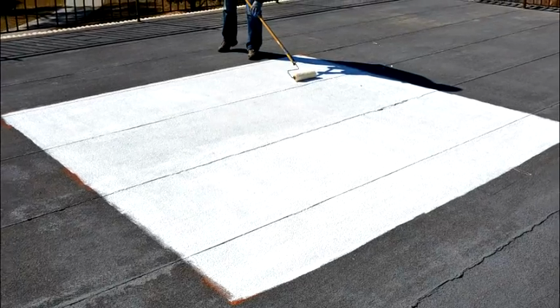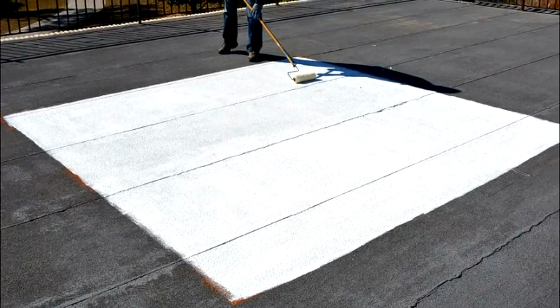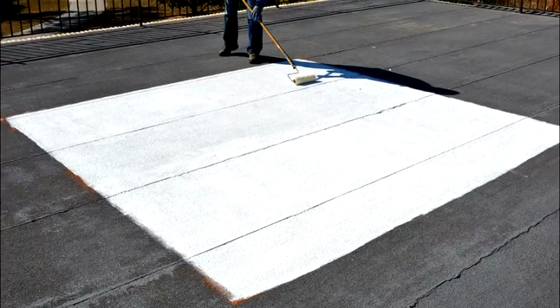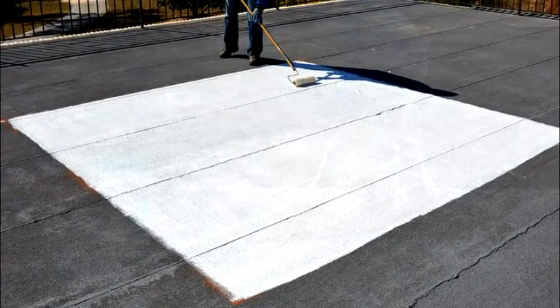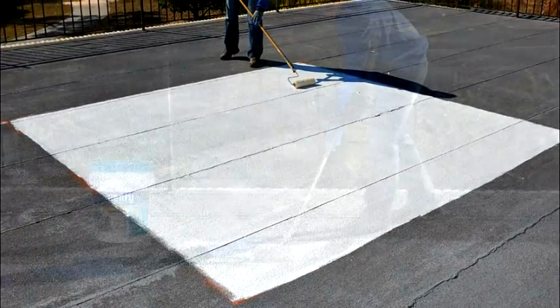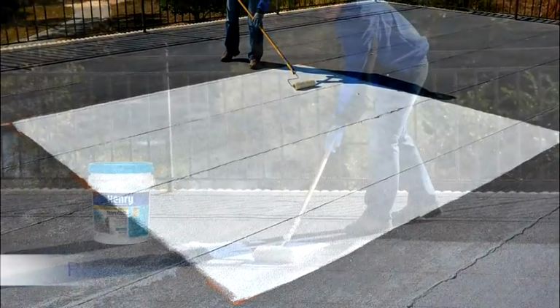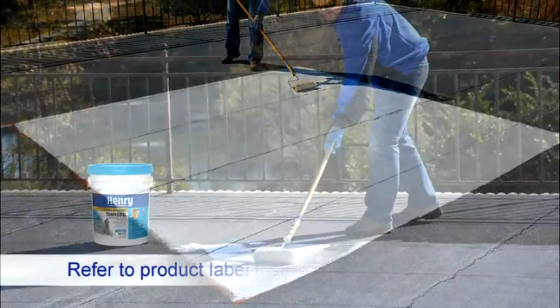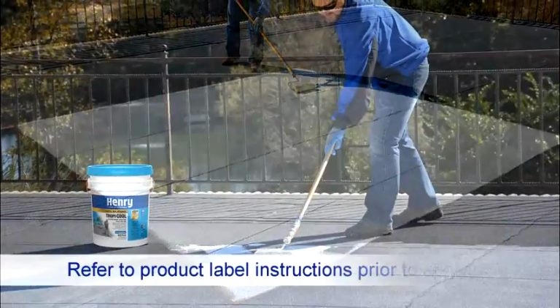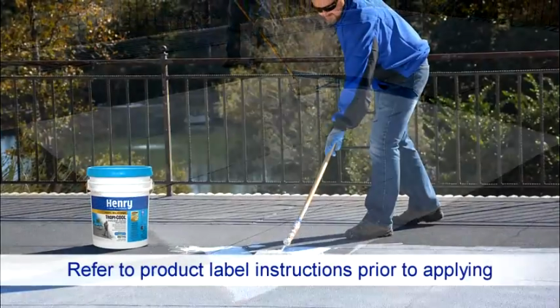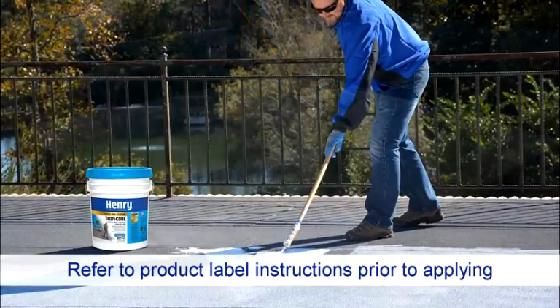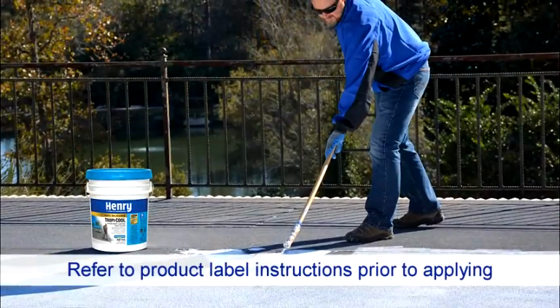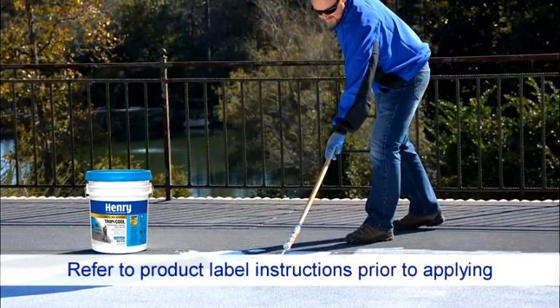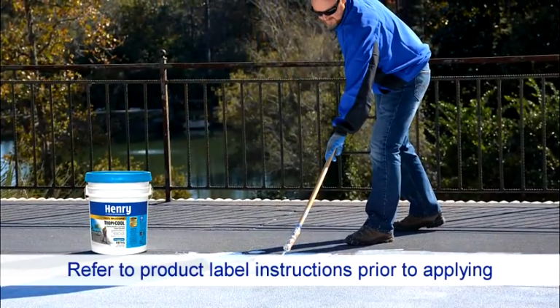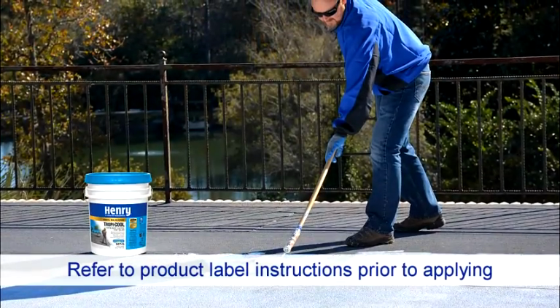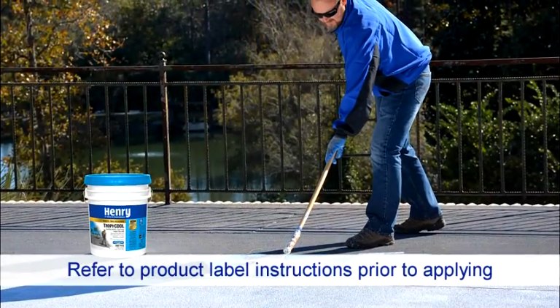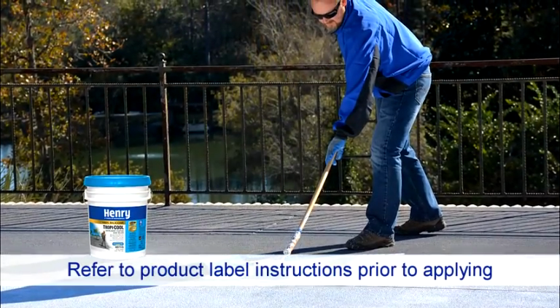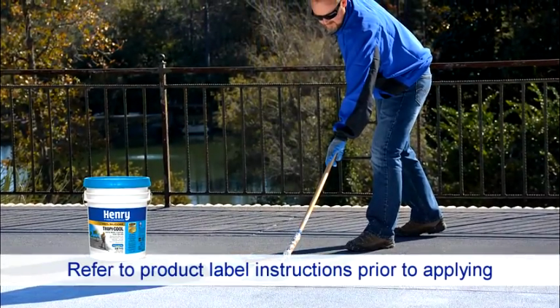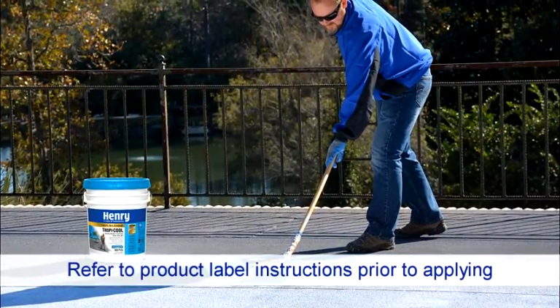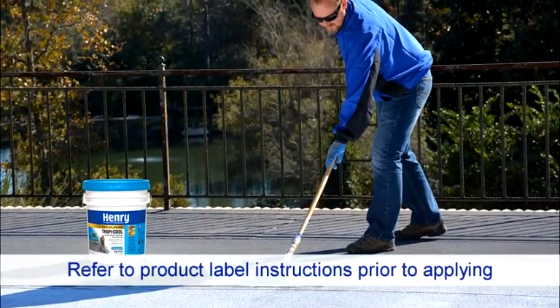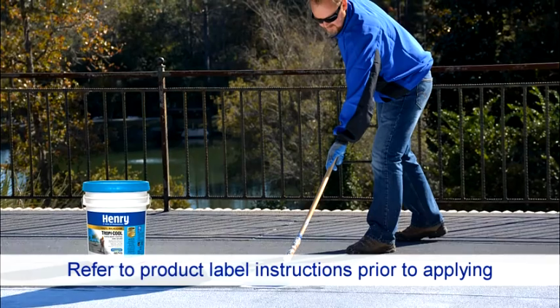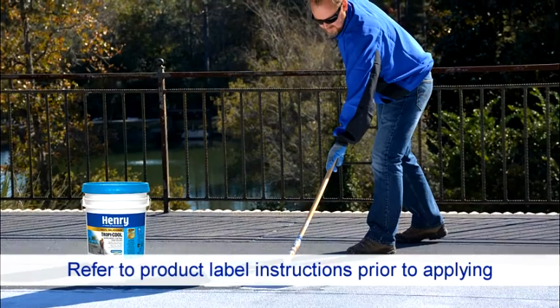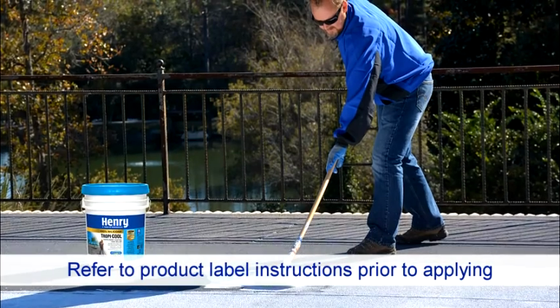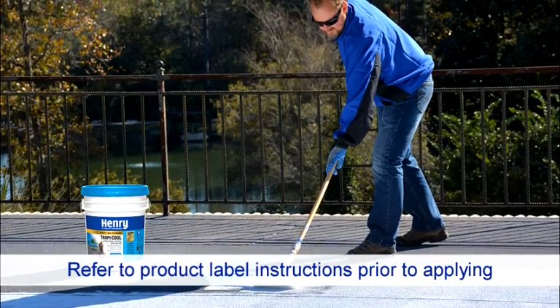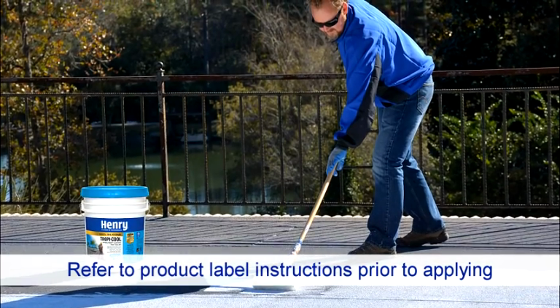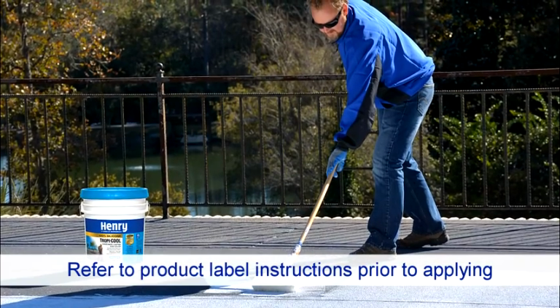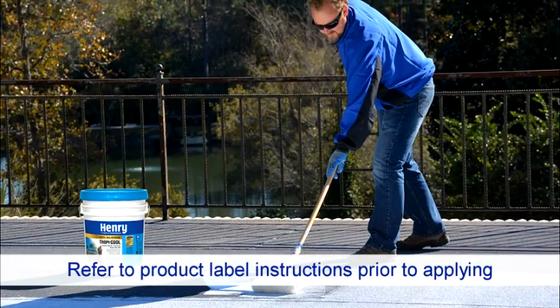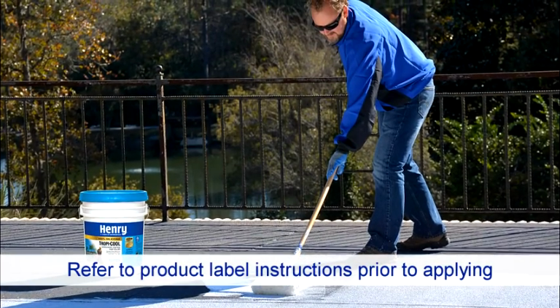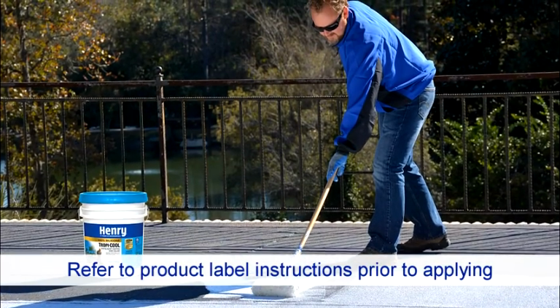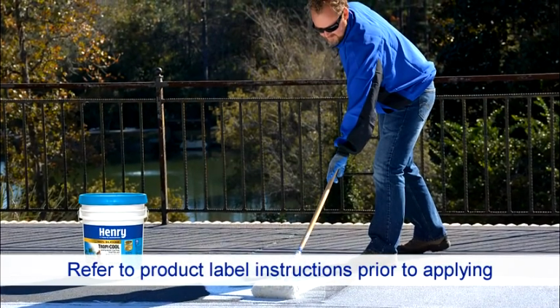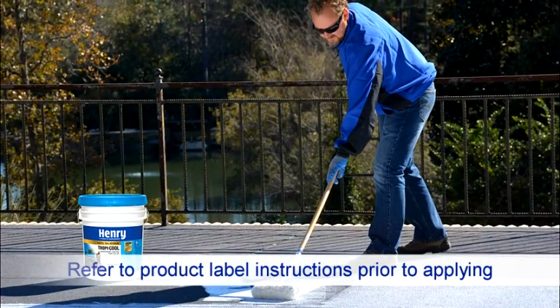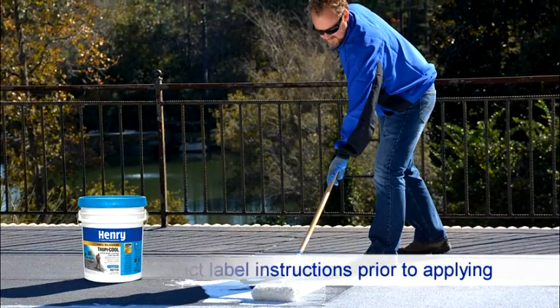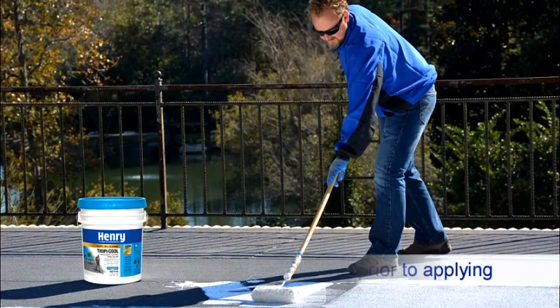Please read and follow all product label instructions before starting your project. Refer to henry.com for more information.